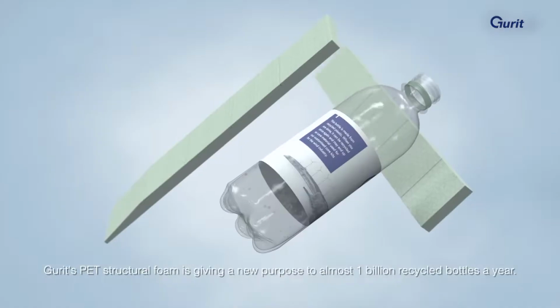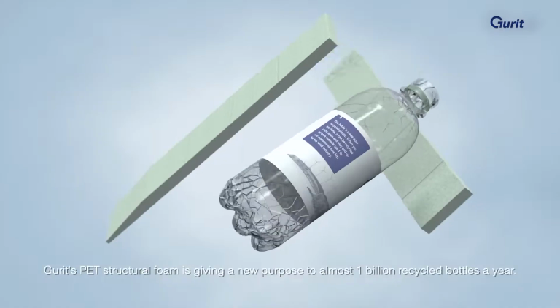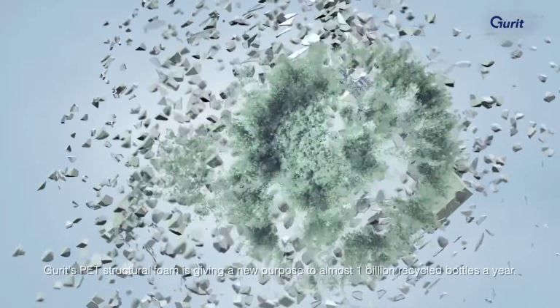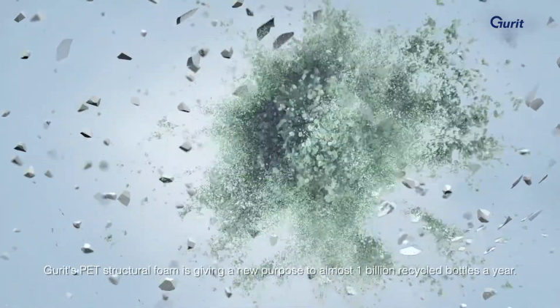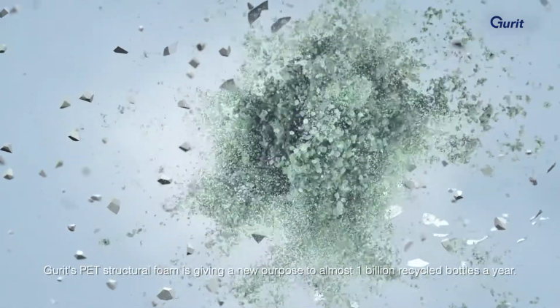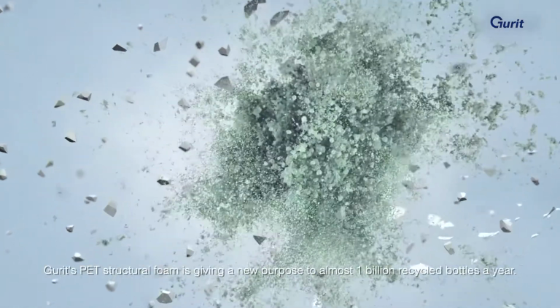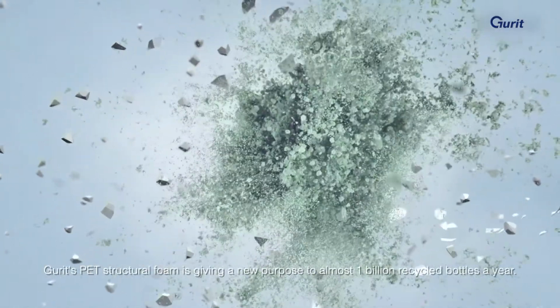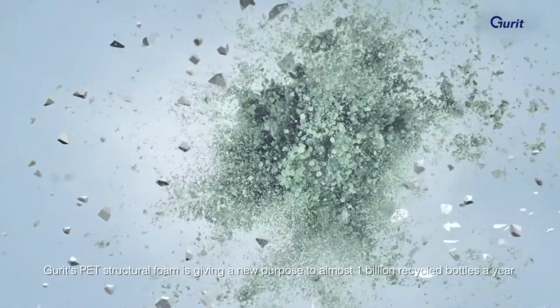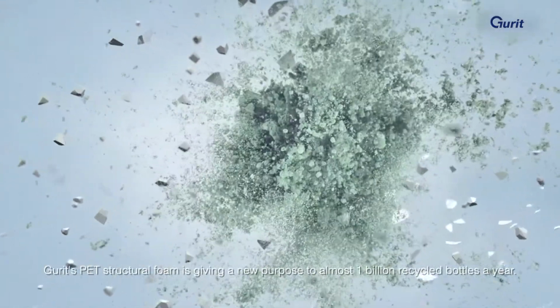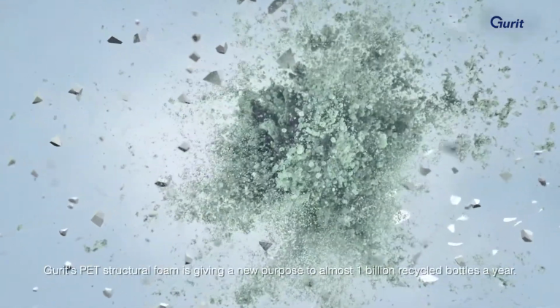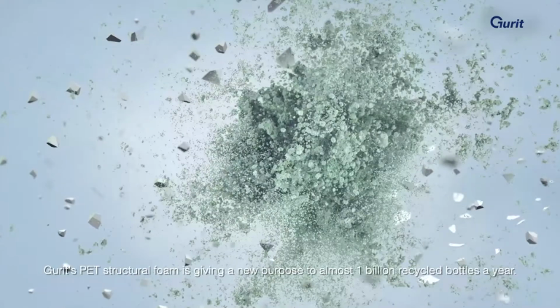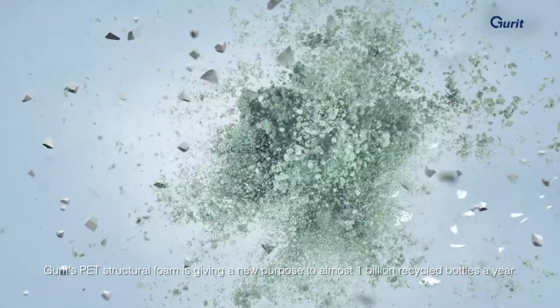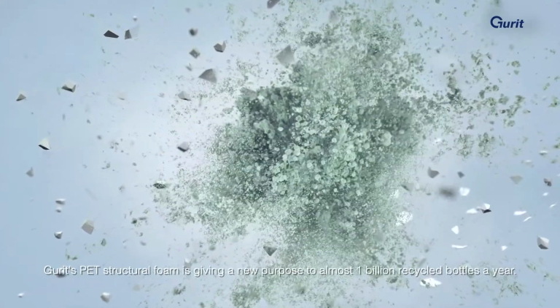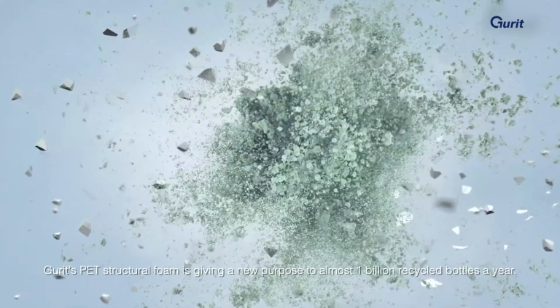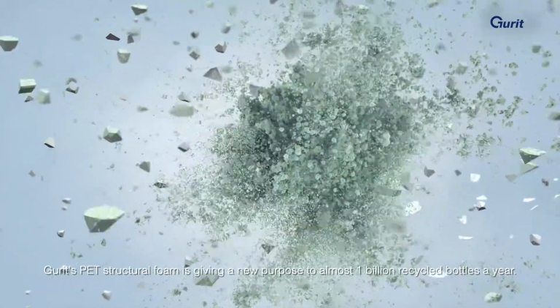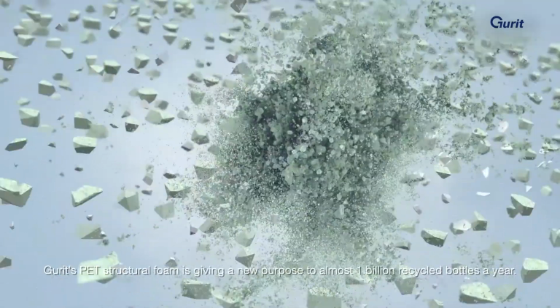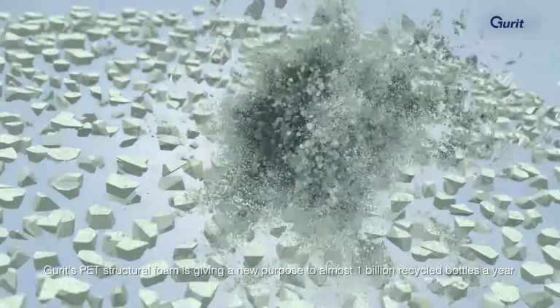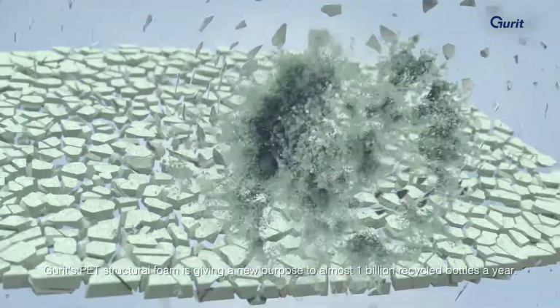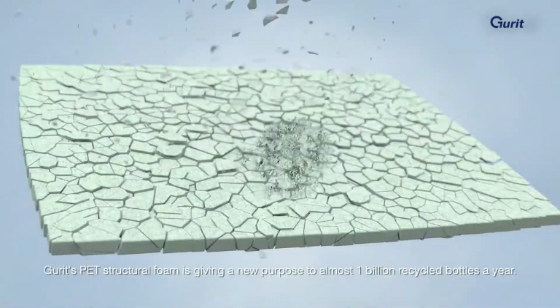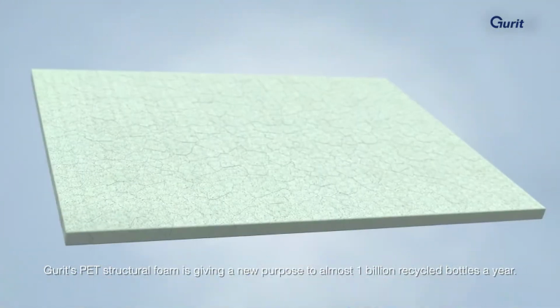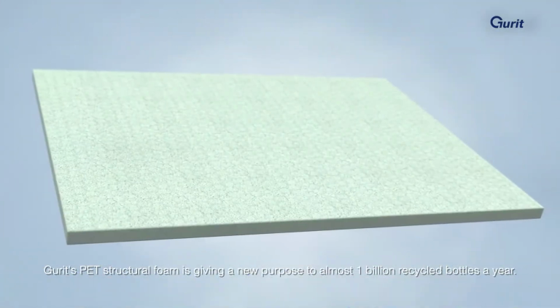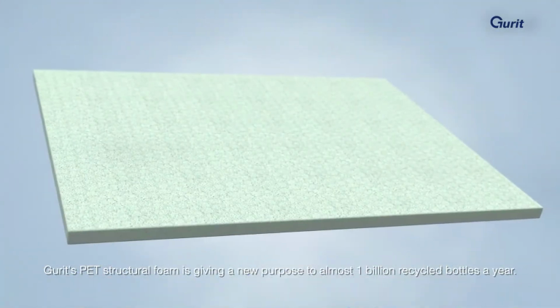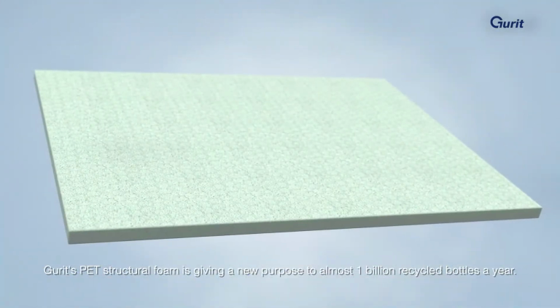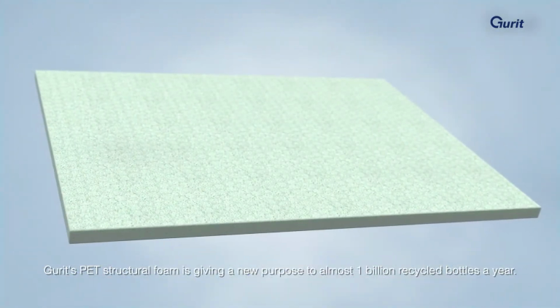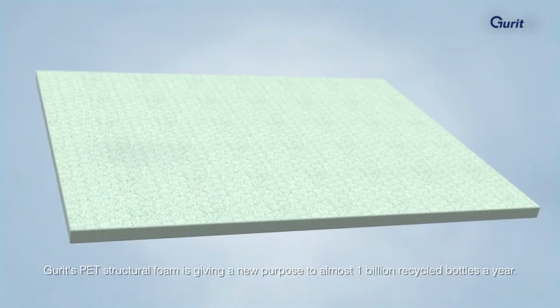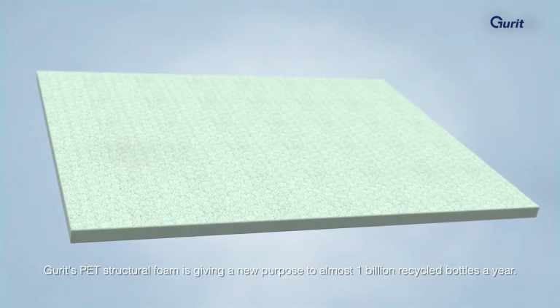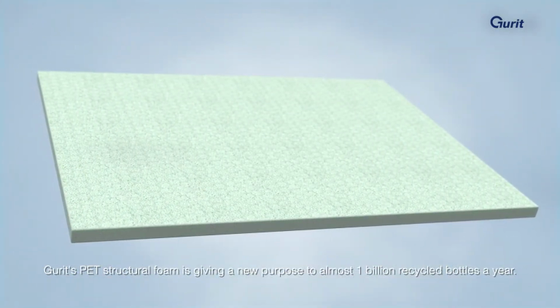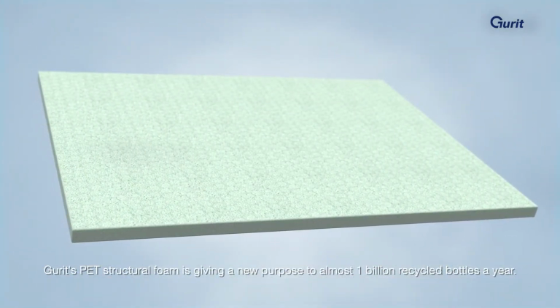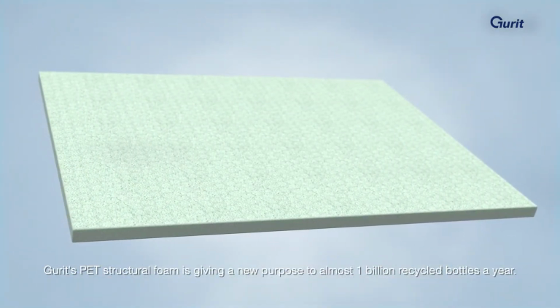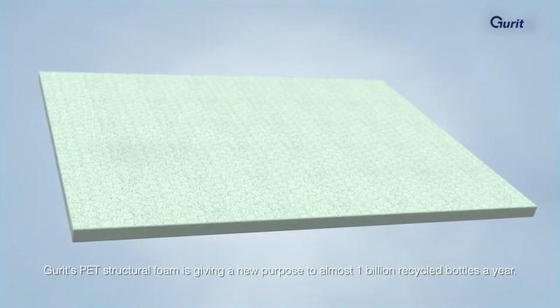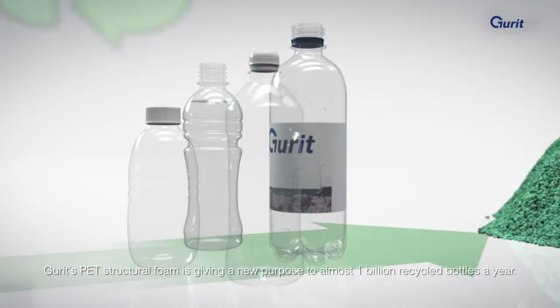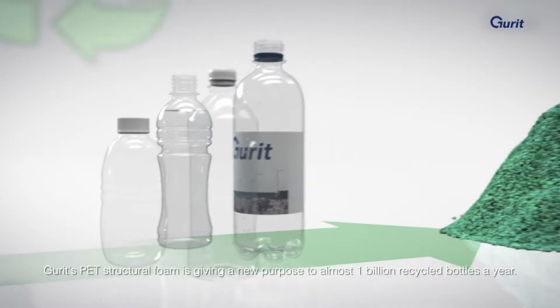GERD's PET structural foam is giving a new purpose to almost 1 billion recycled bottles a year.